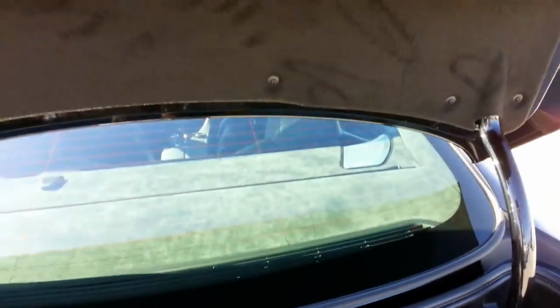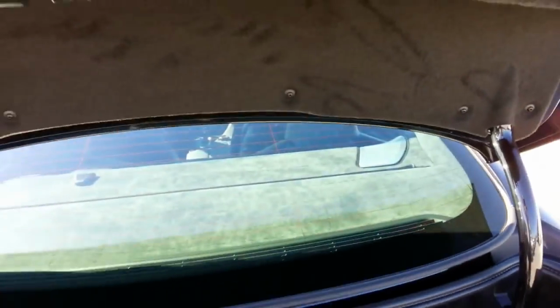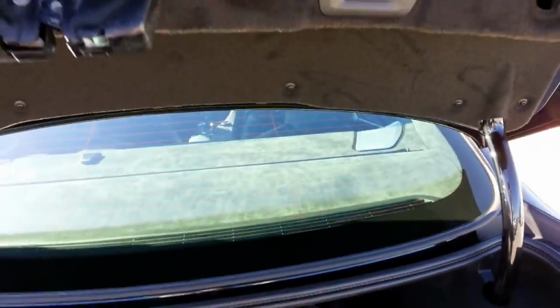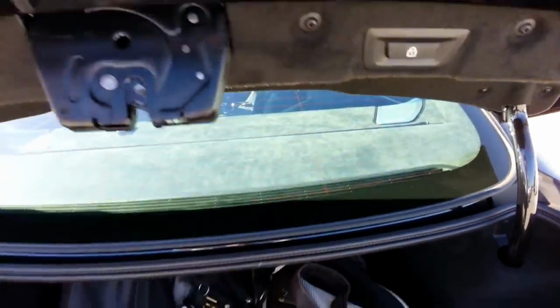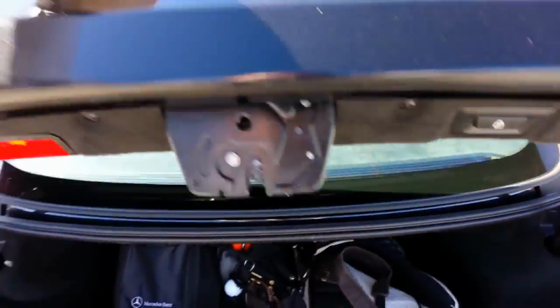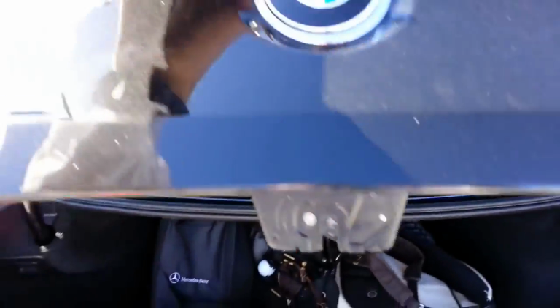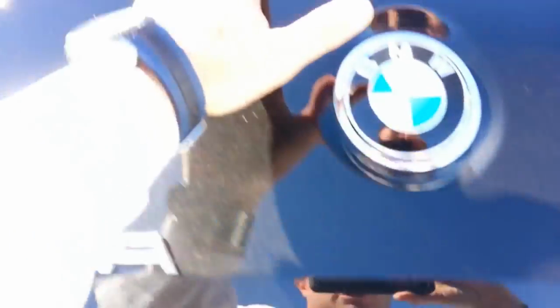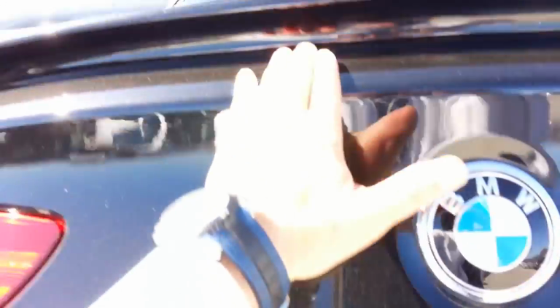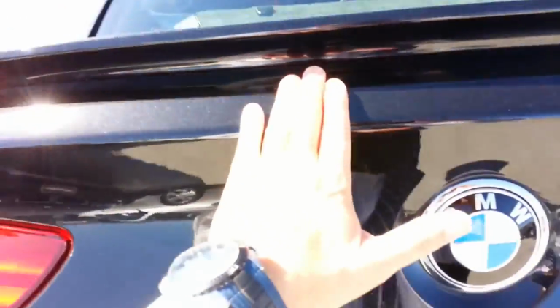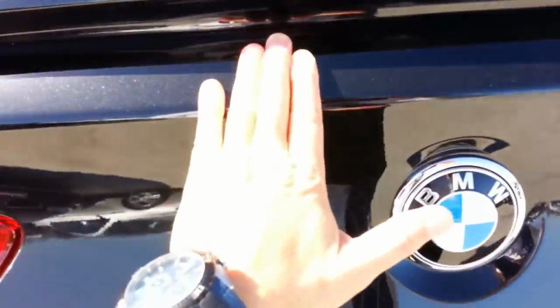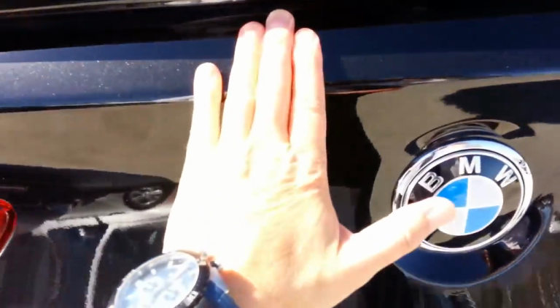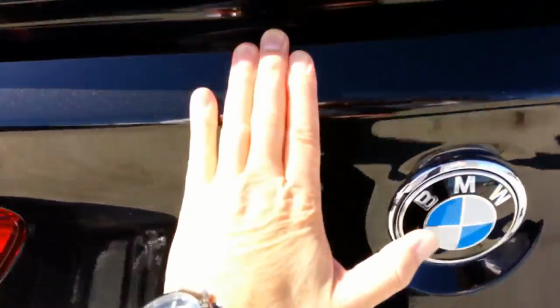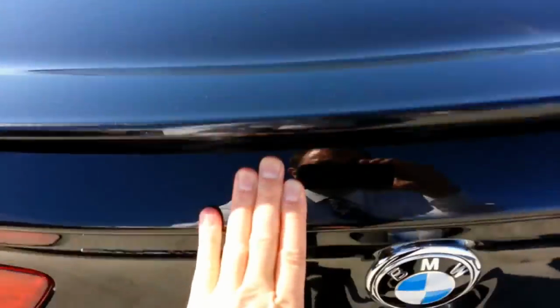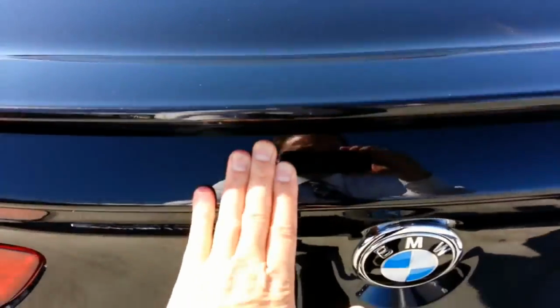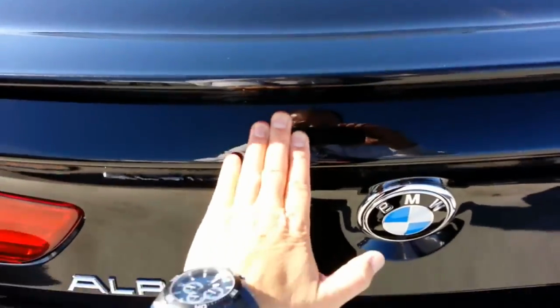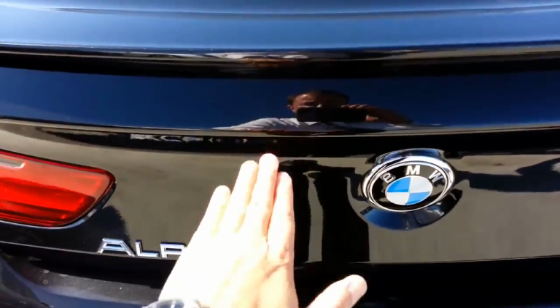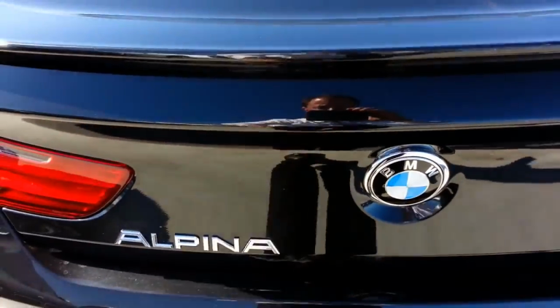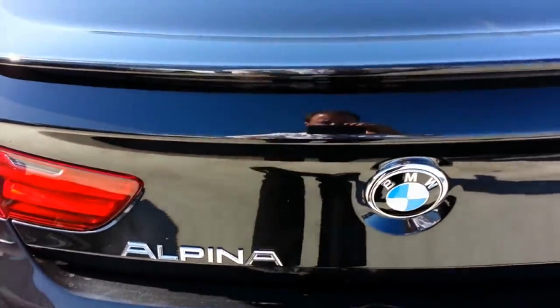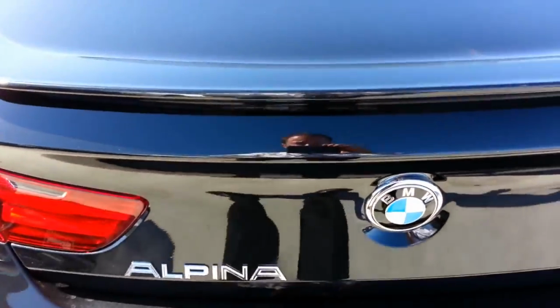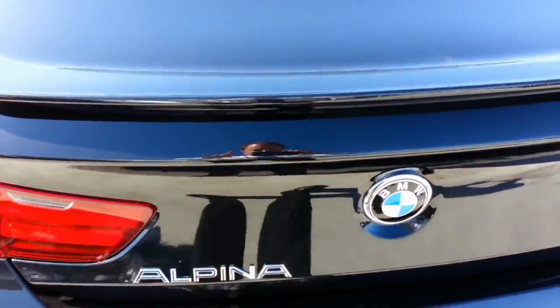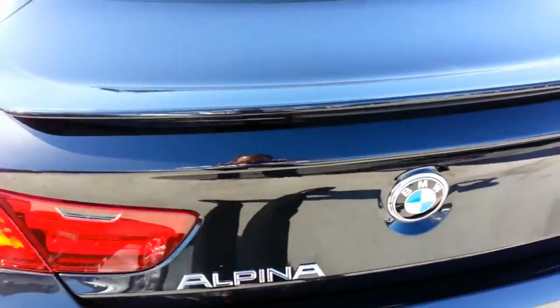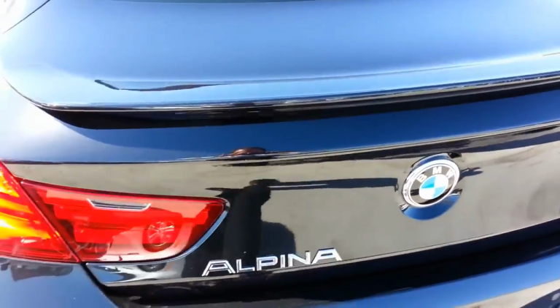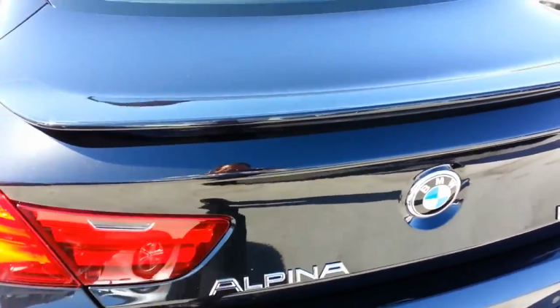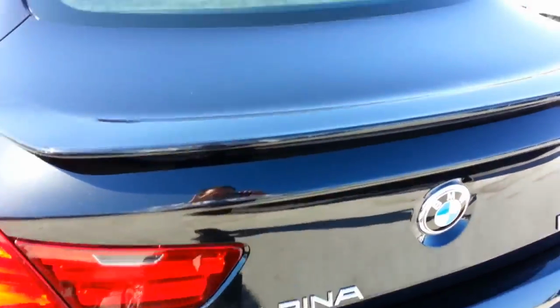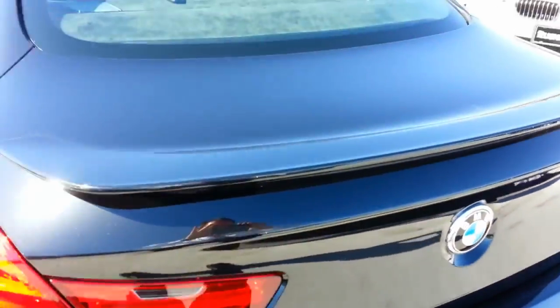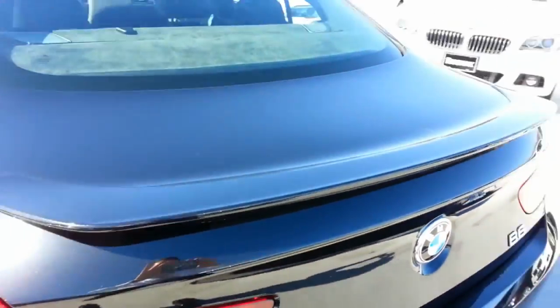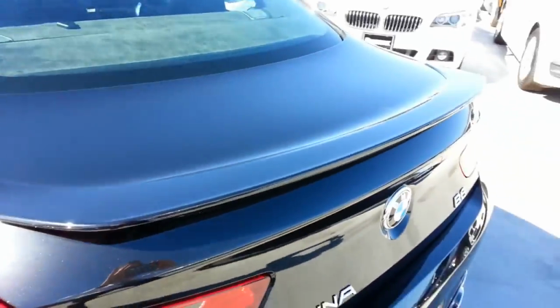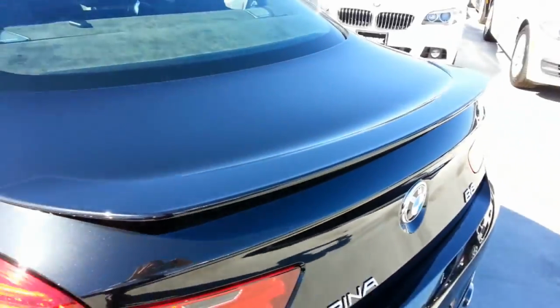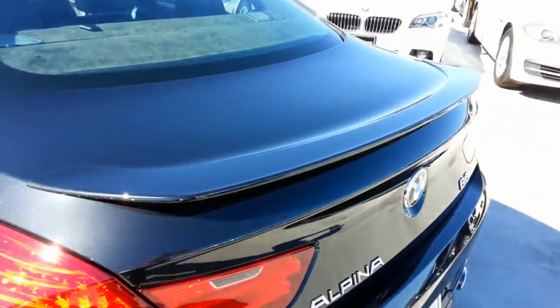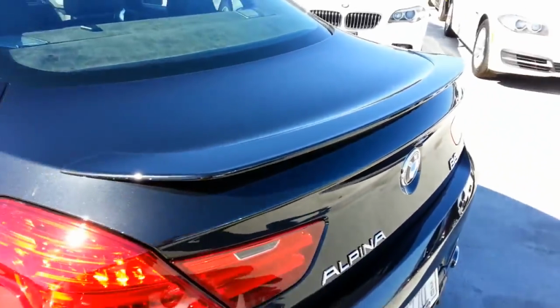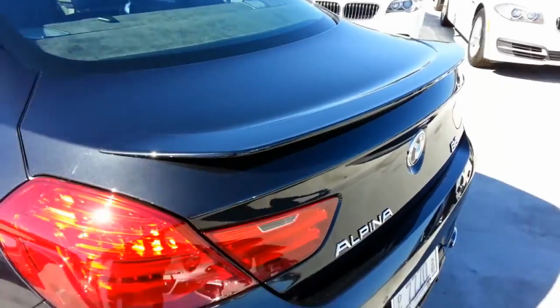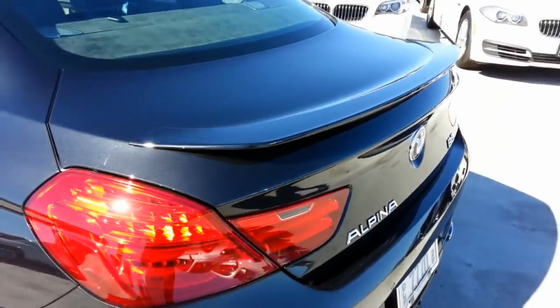These do not have power trunks, just to let you know. There's your signature spoiler.